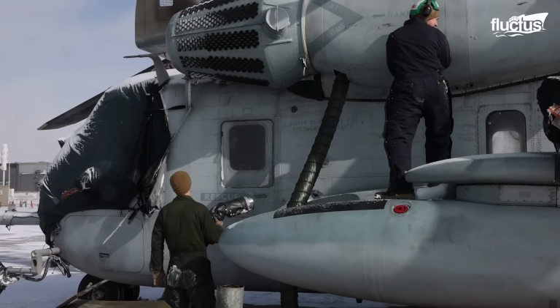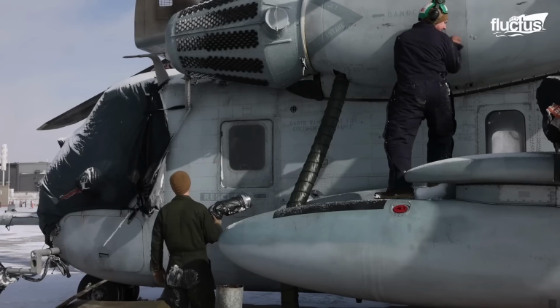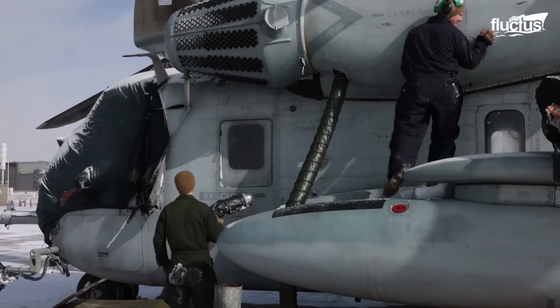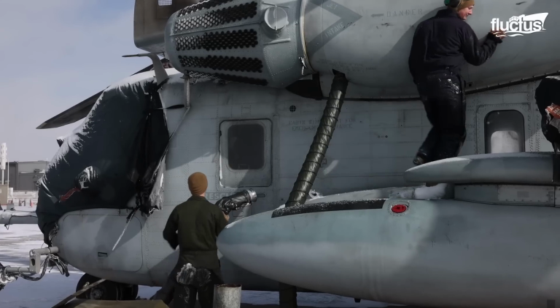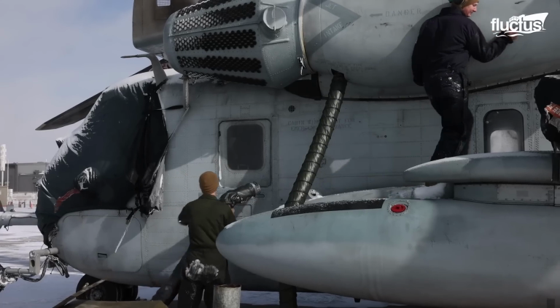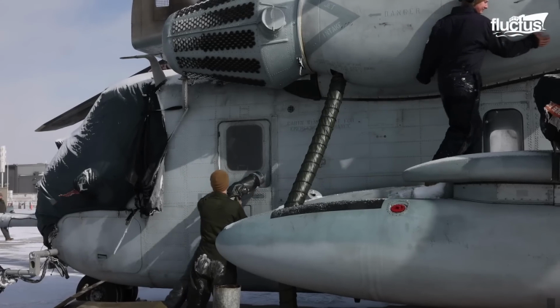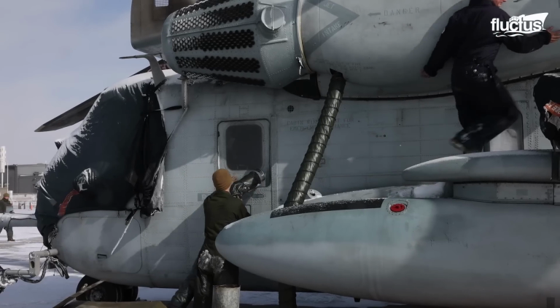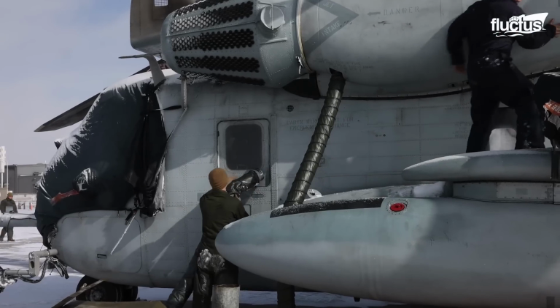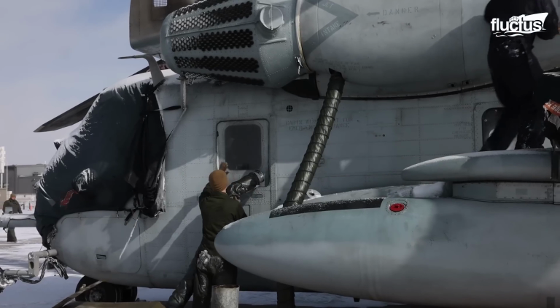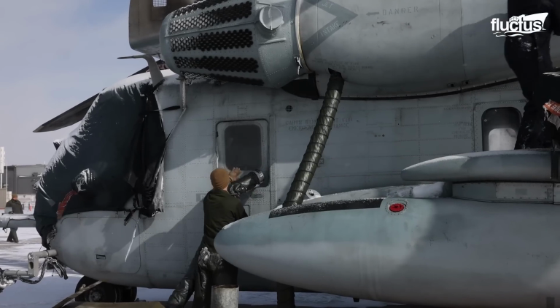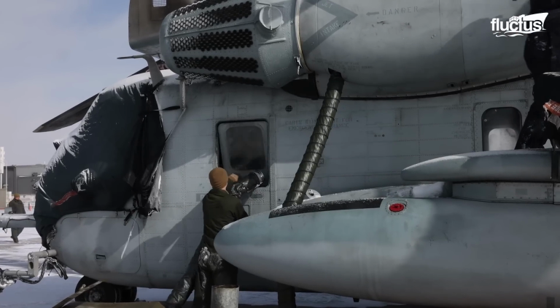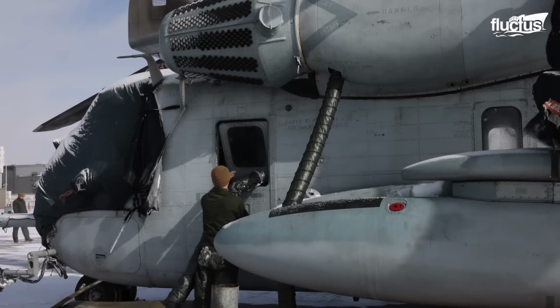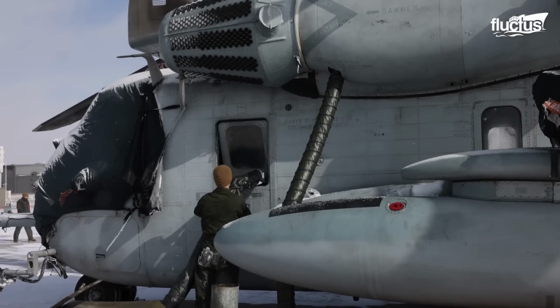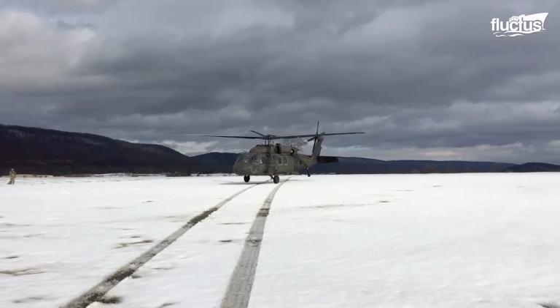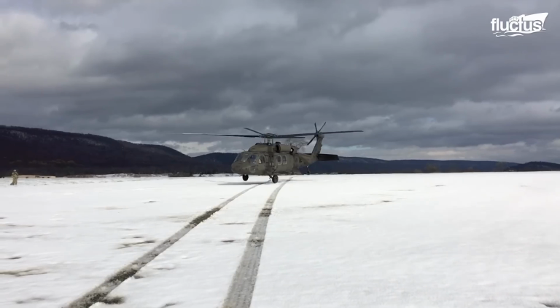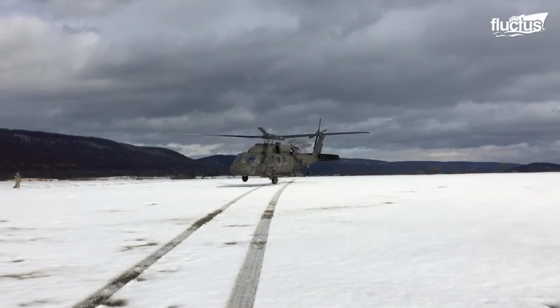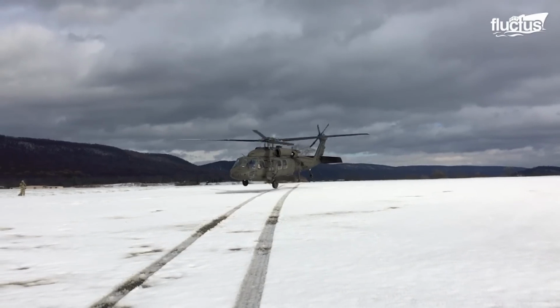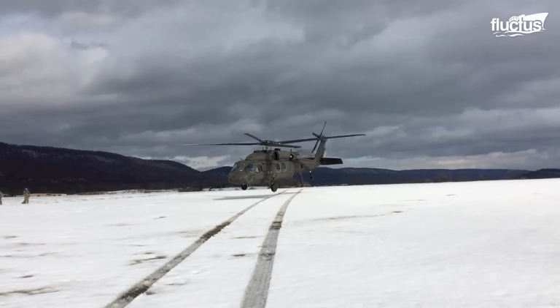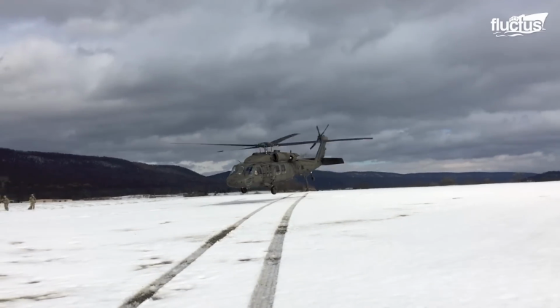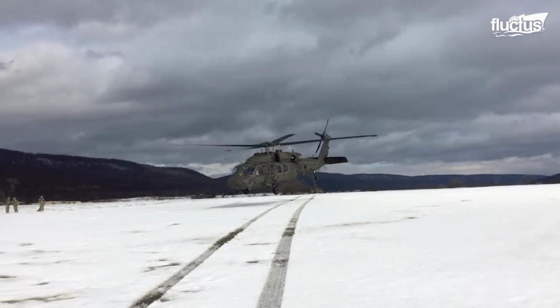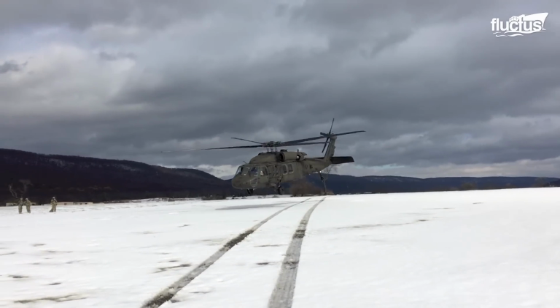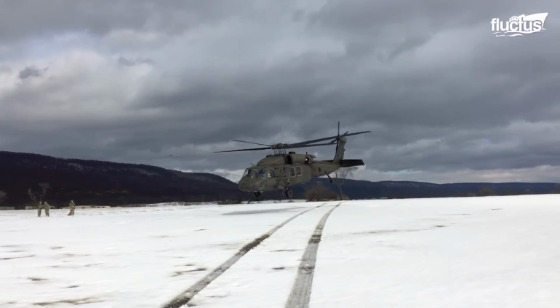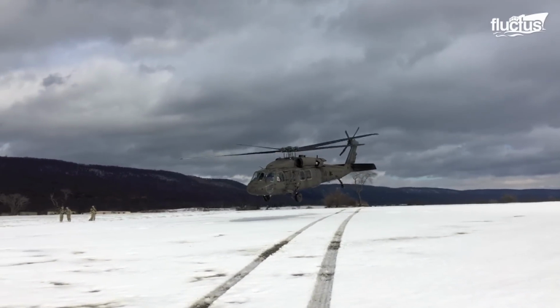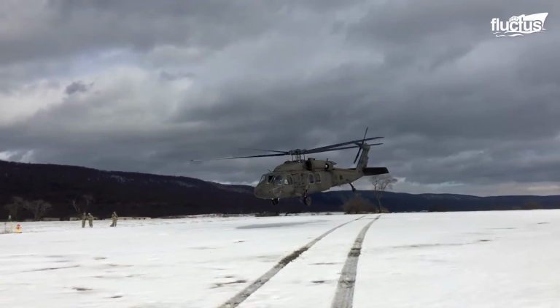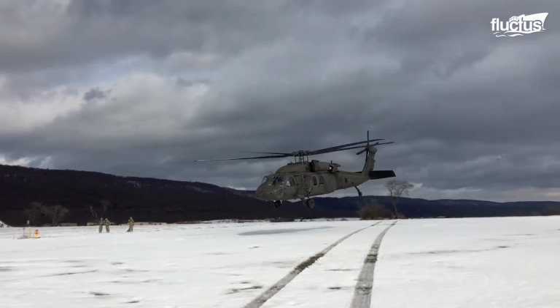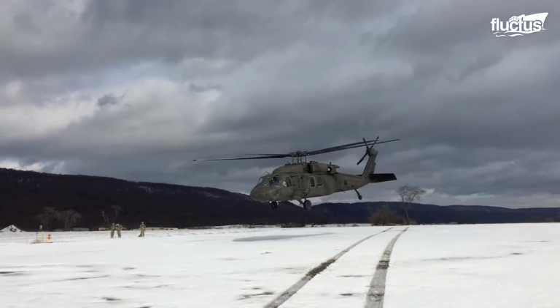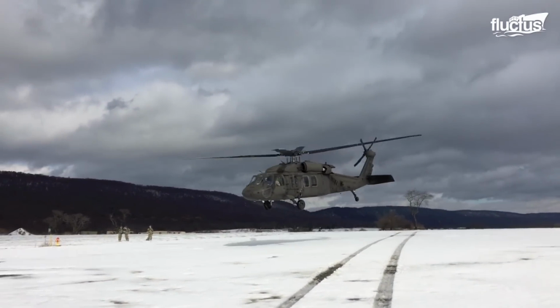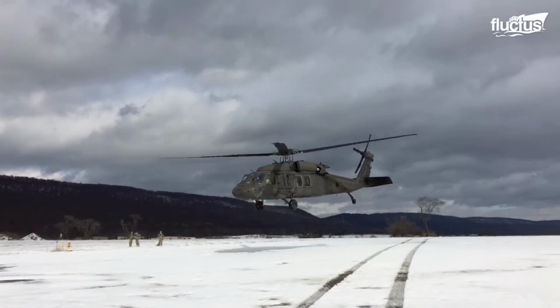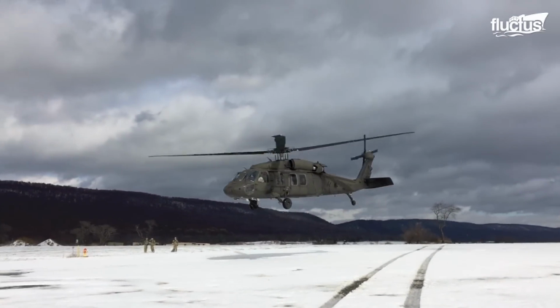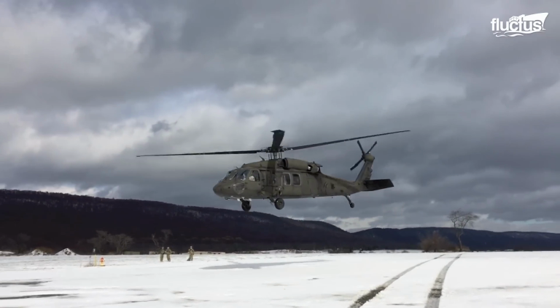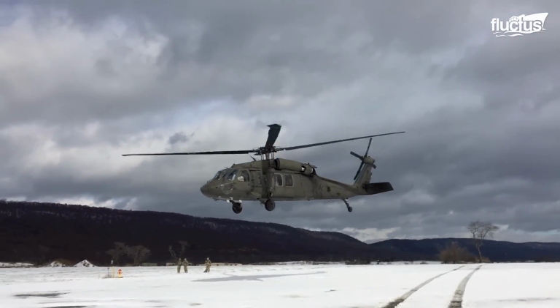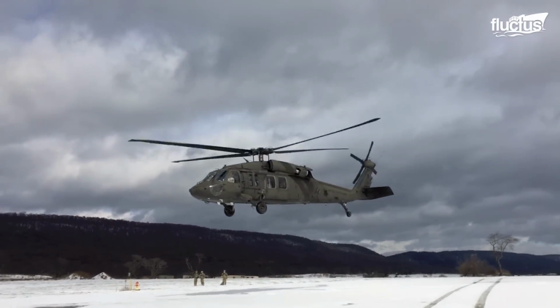Armed with this knowledge, U.S. military aircraft take to the skies knowing what to expect with regard to the natural environment.